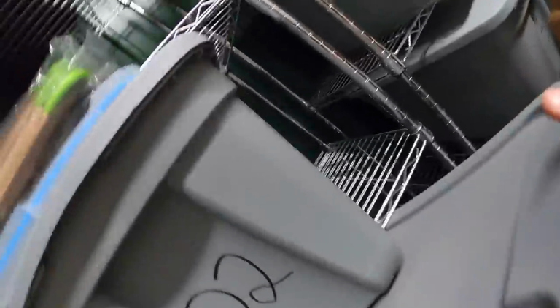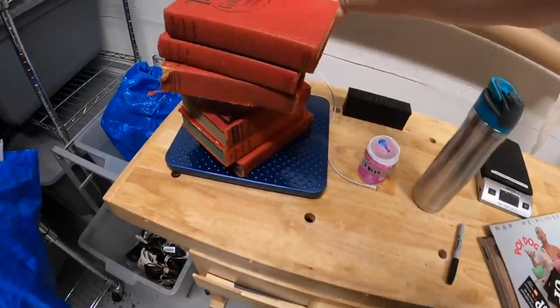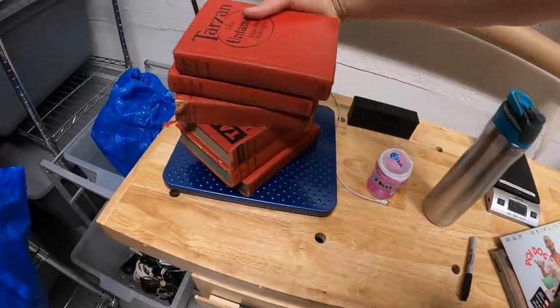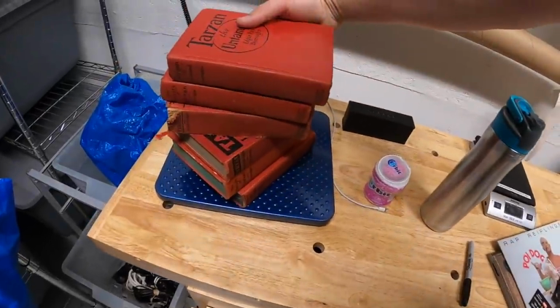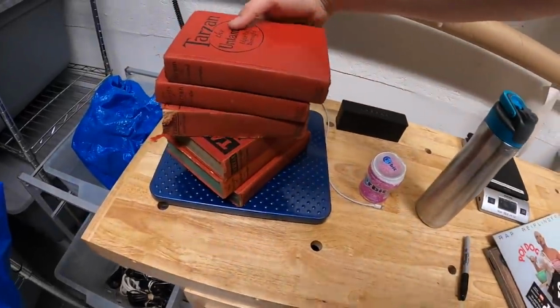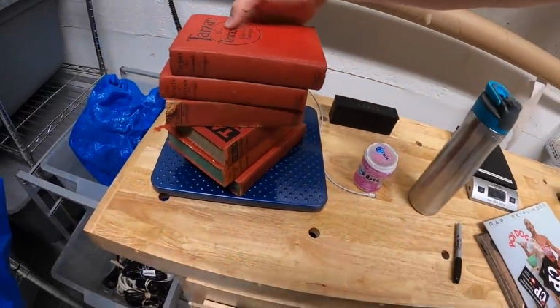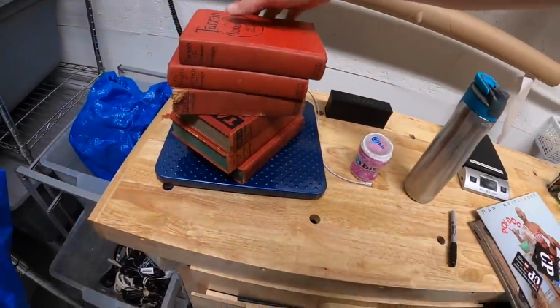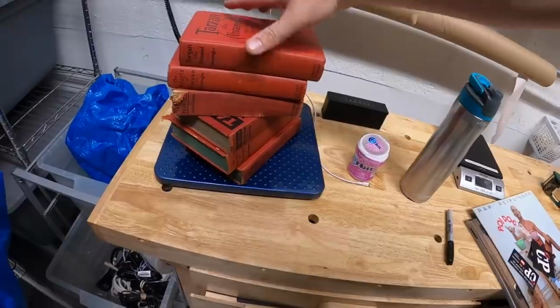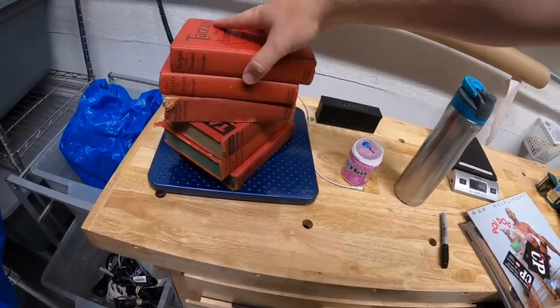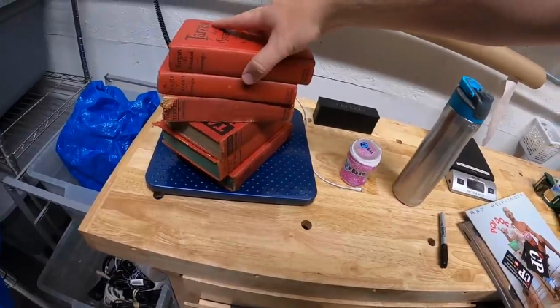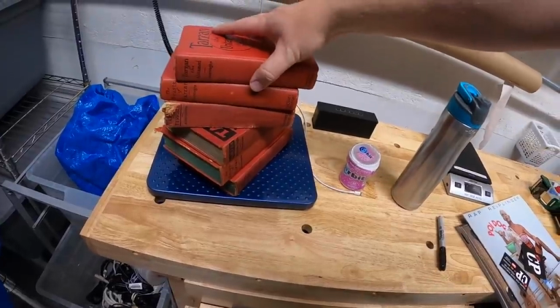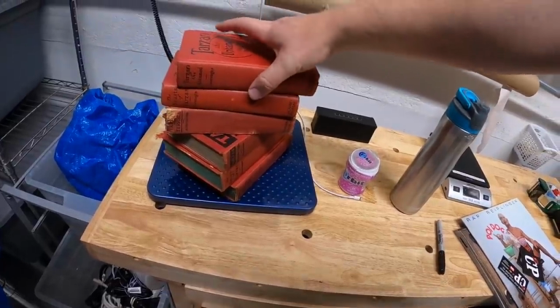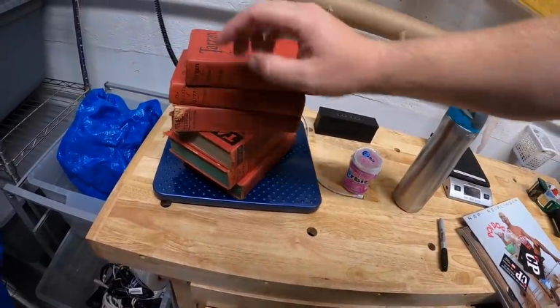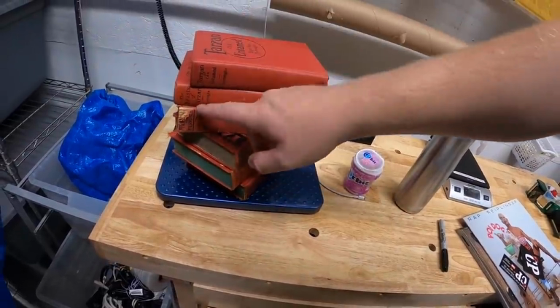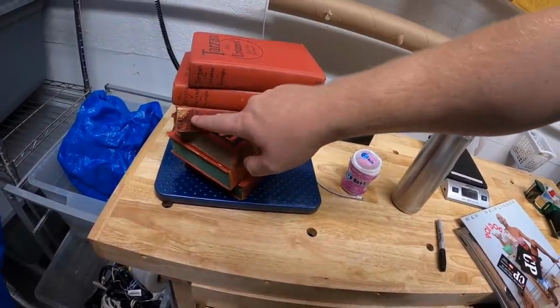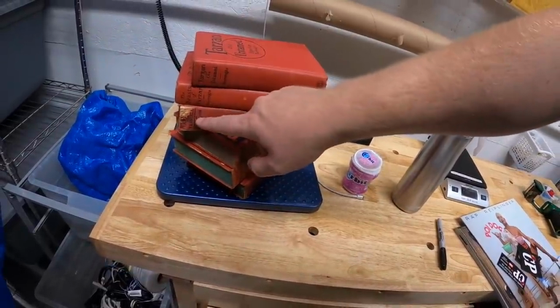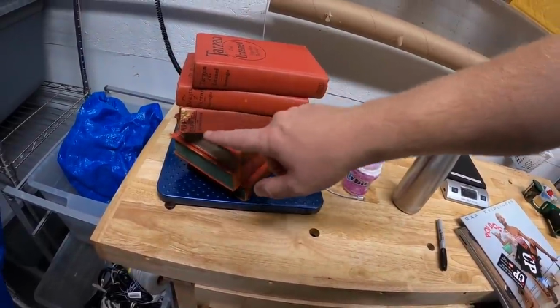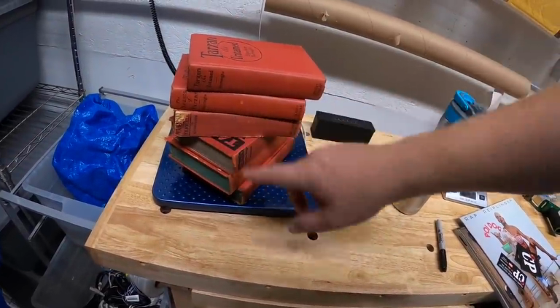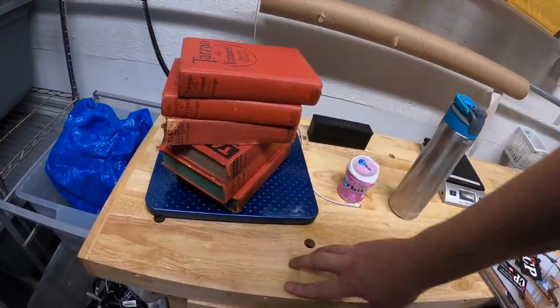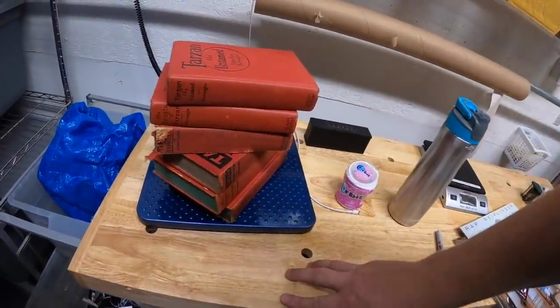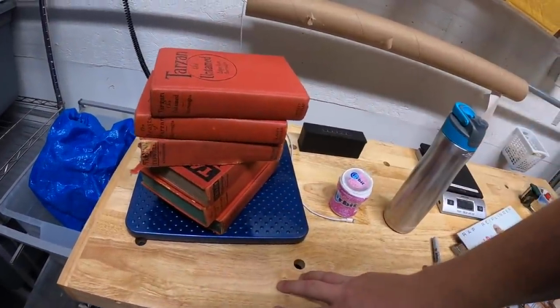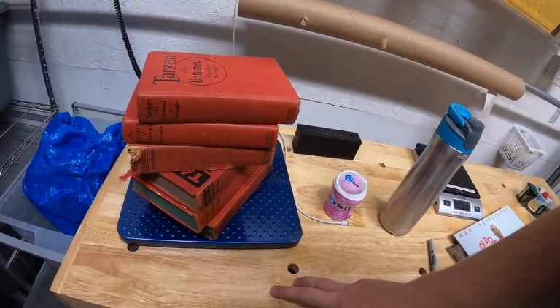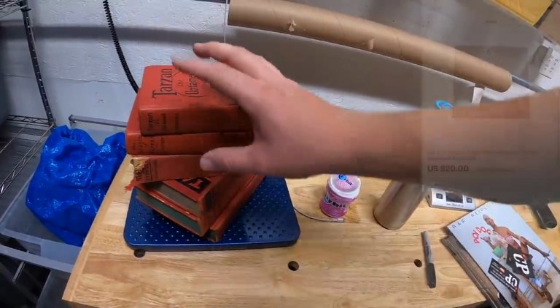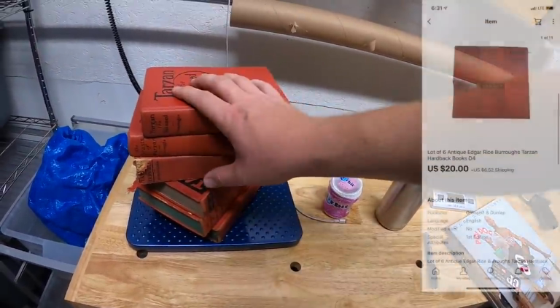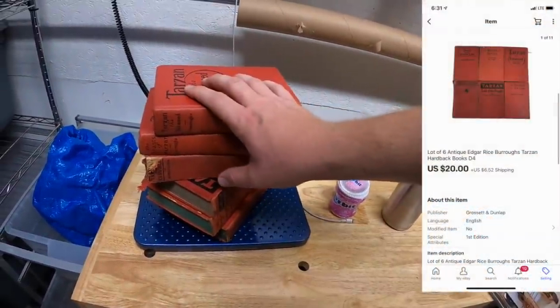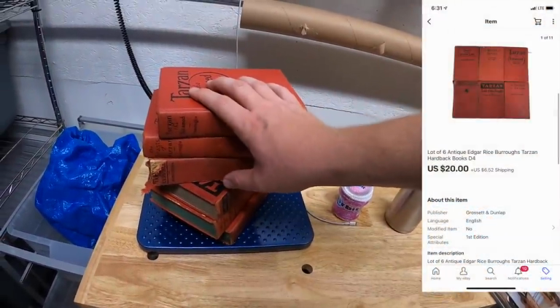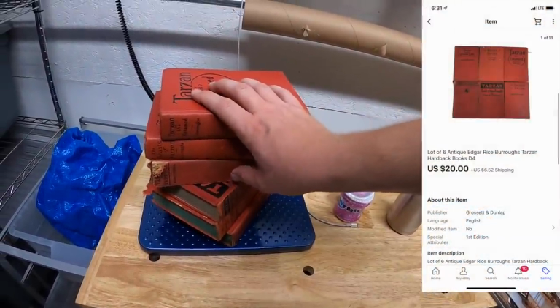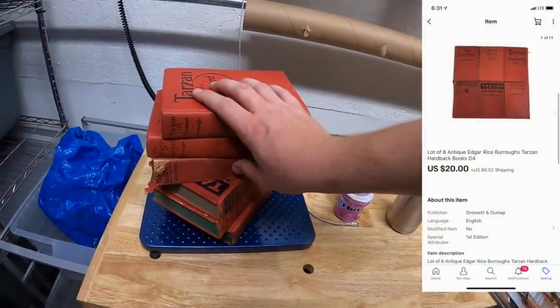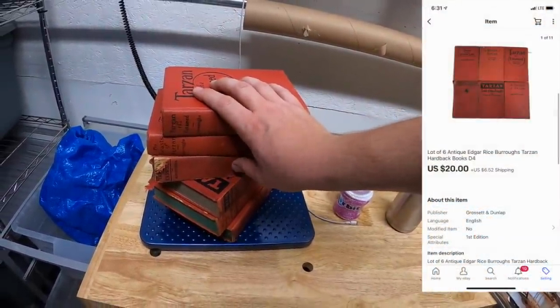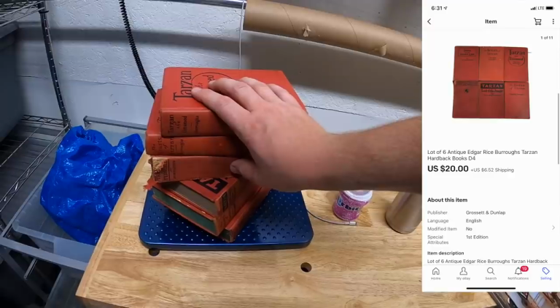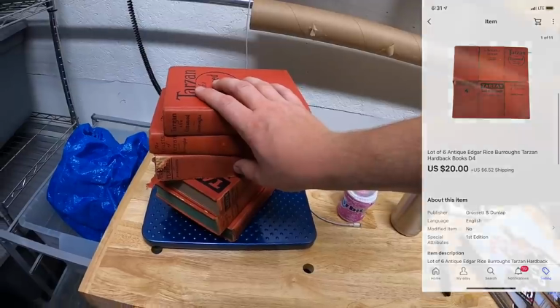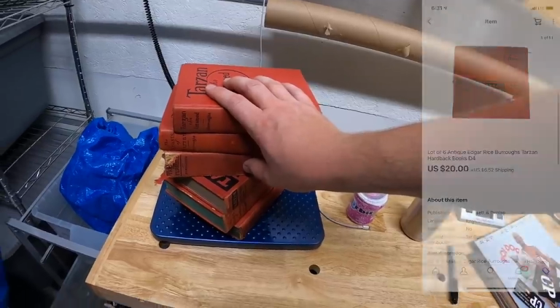Last thing from this session is in D4 — a lot of six old Tarzan books. A couple of them aren't in the best condition, but I took a best offer of $20 plus shipping.